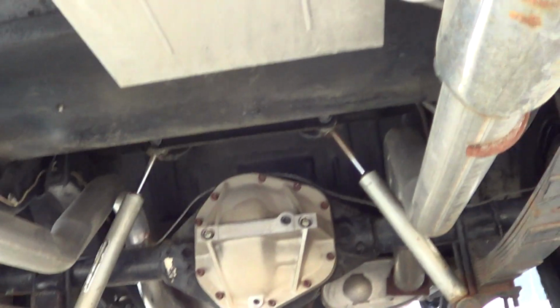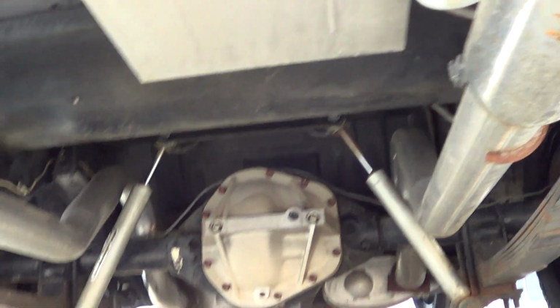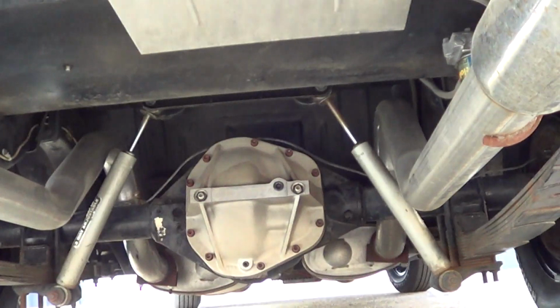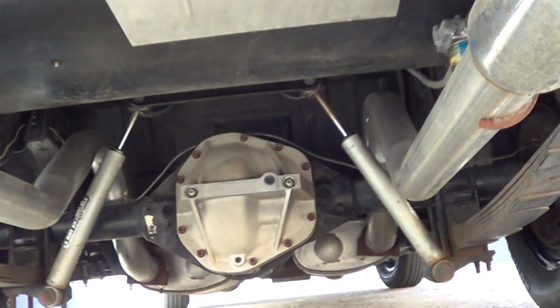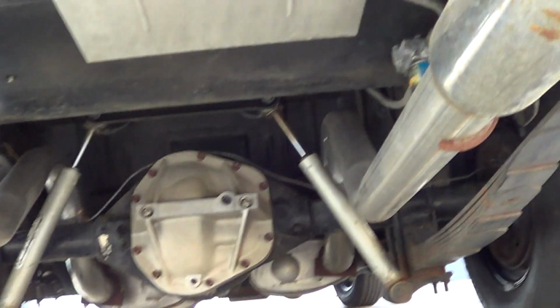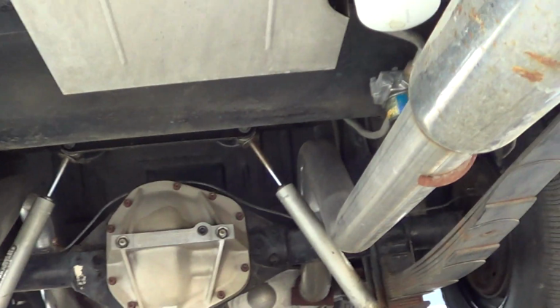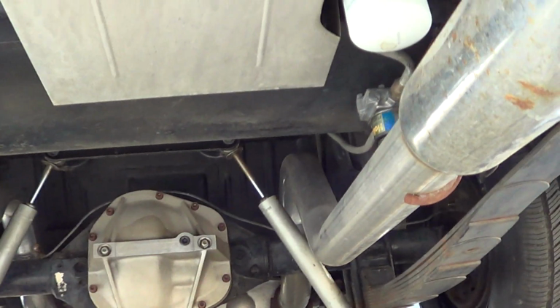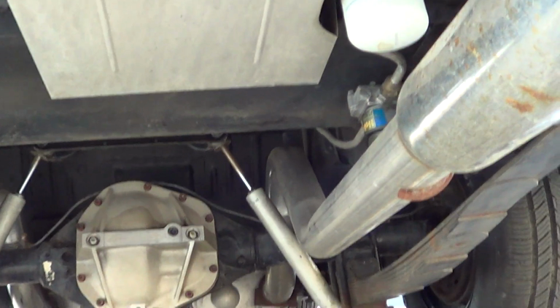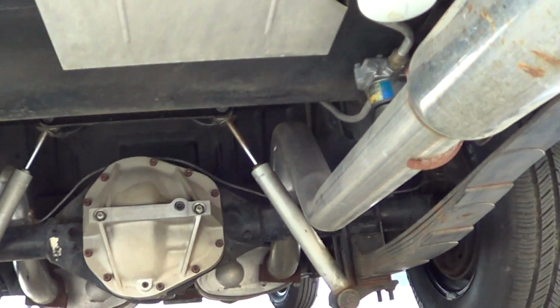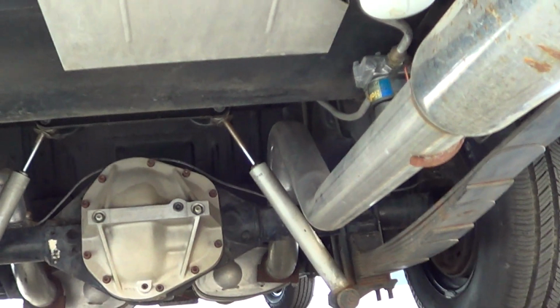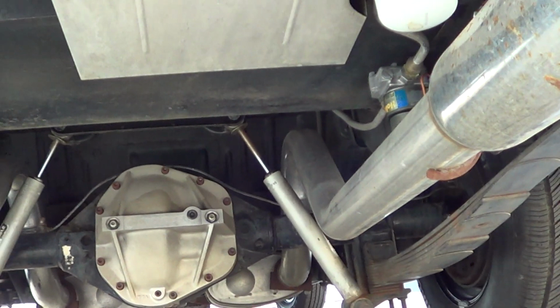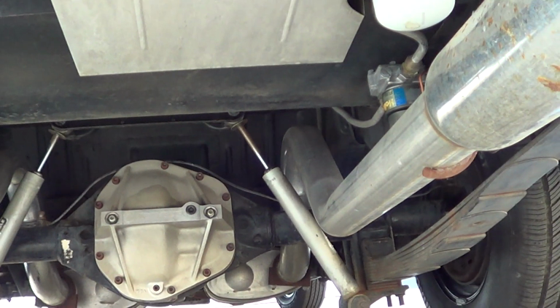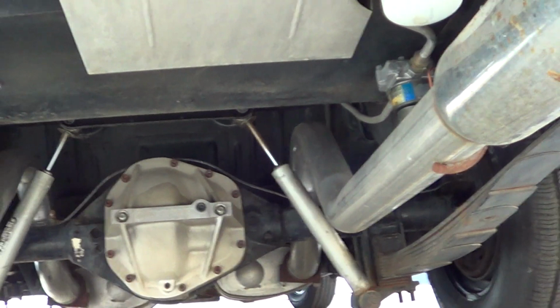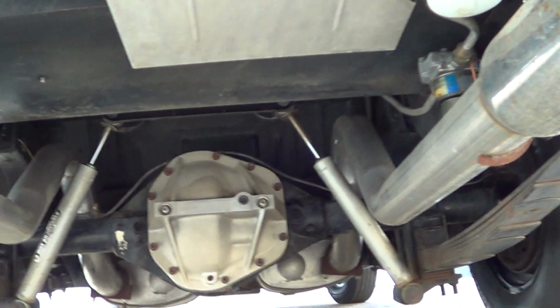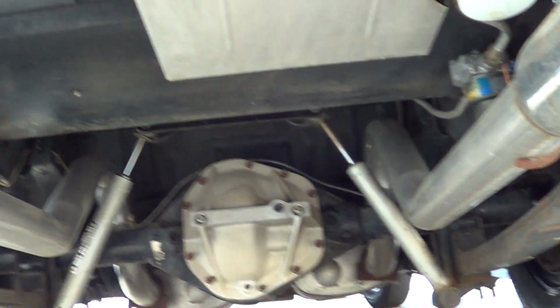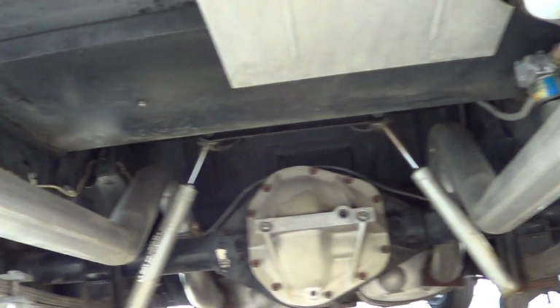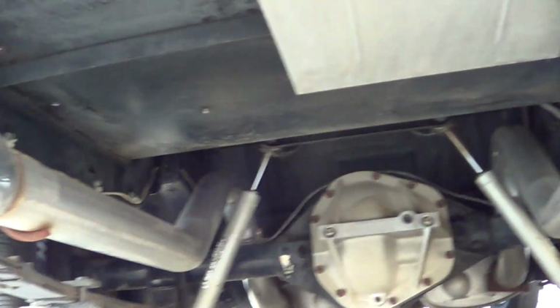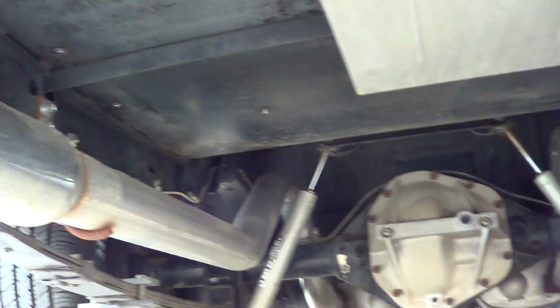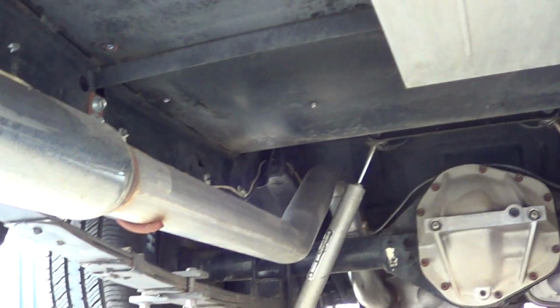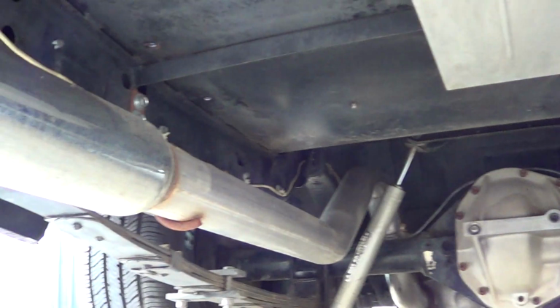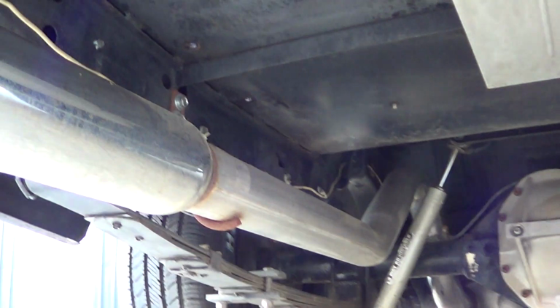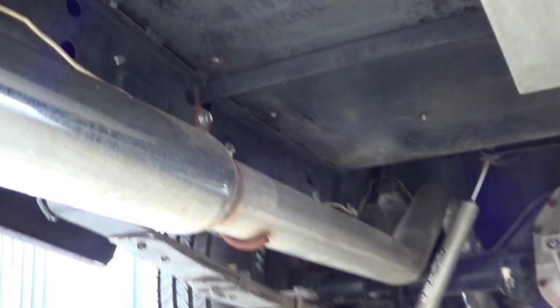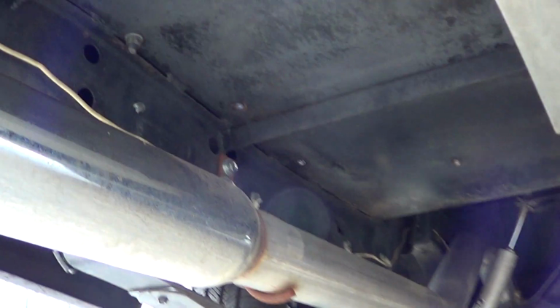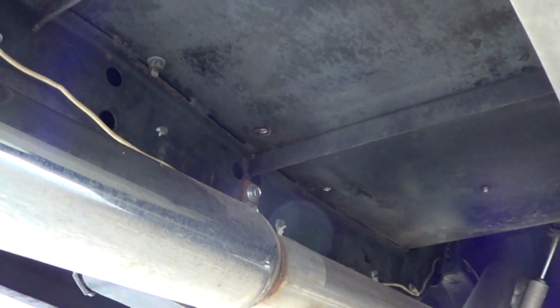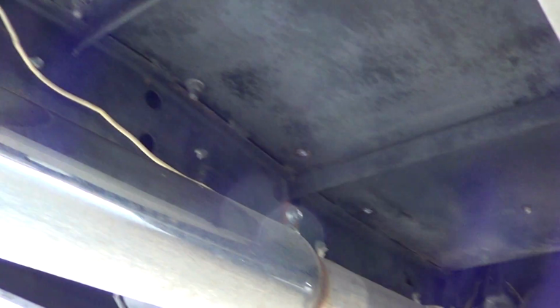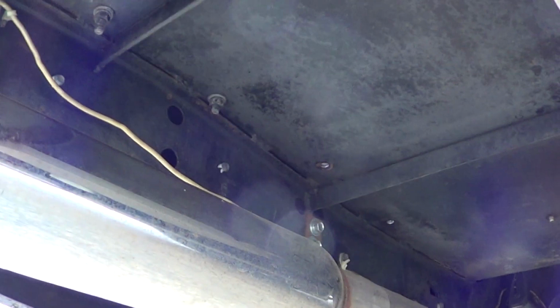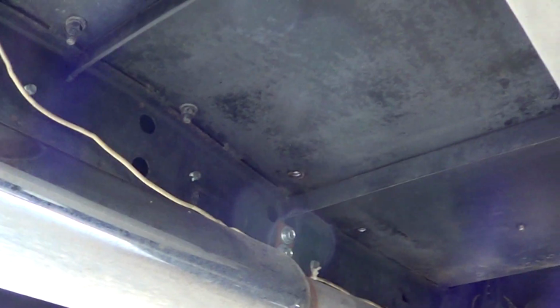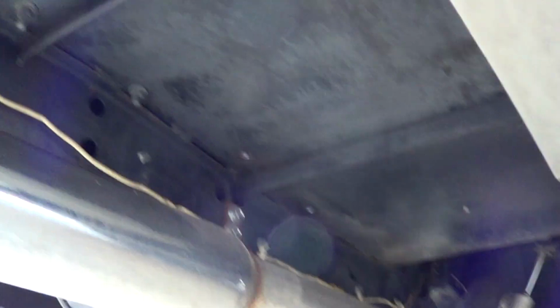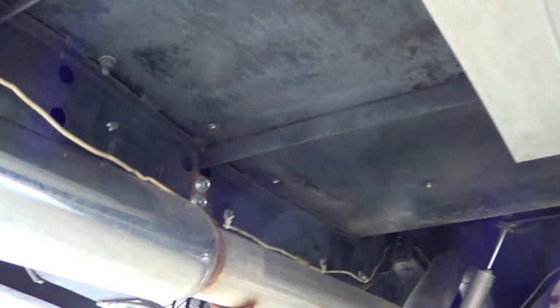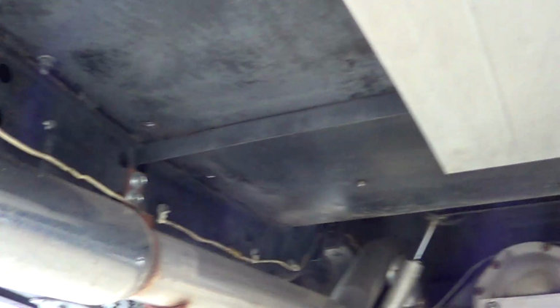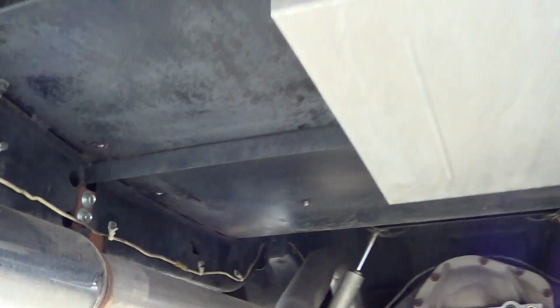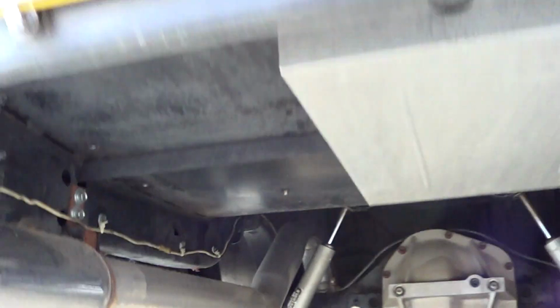Big fat solid fuel line all the way to the front, twin 3-inch exhaust. As you can see, solid as a rock — no rust anywhere in the body.